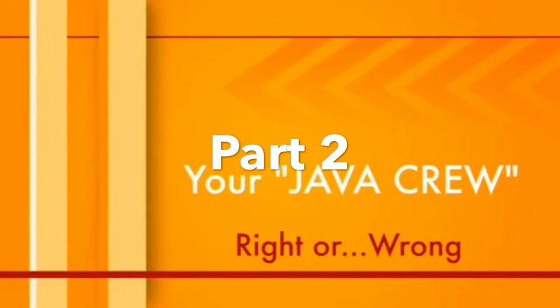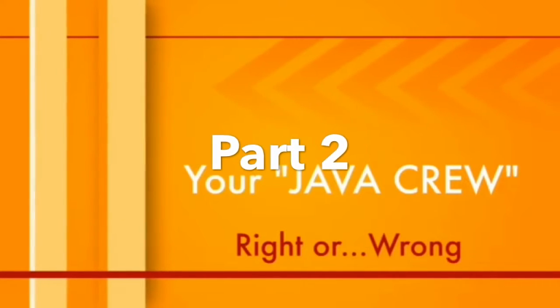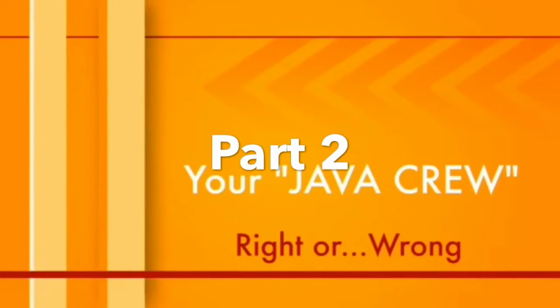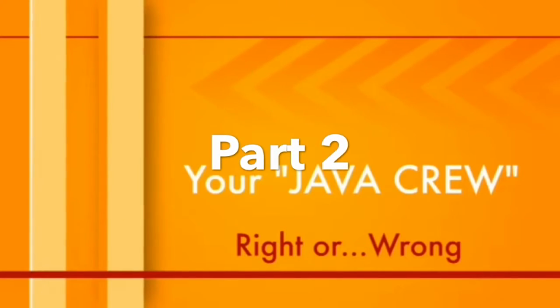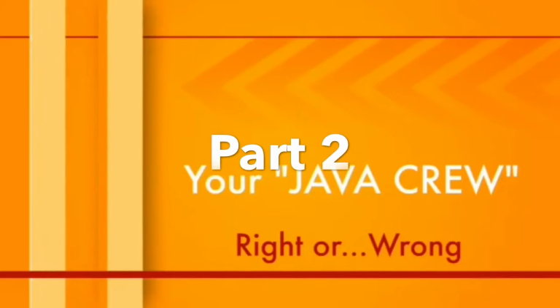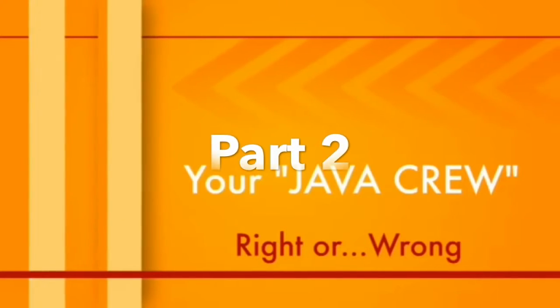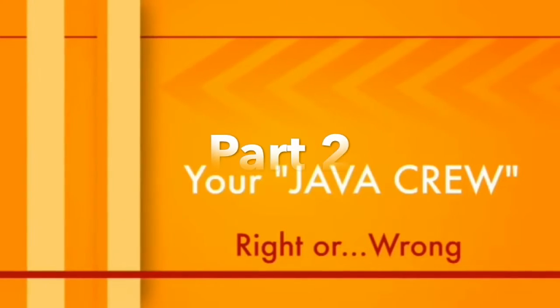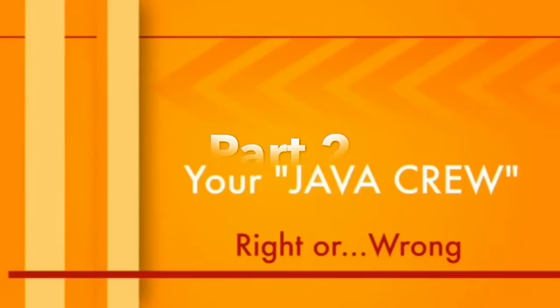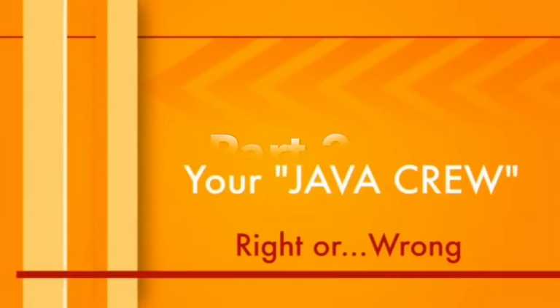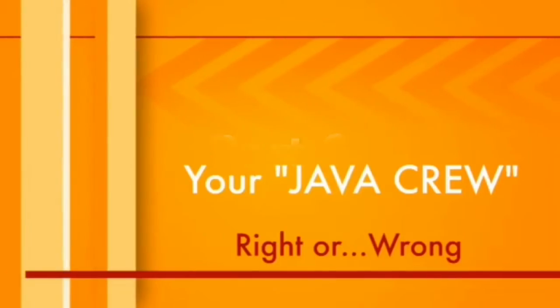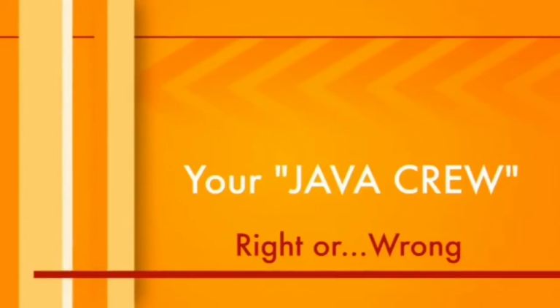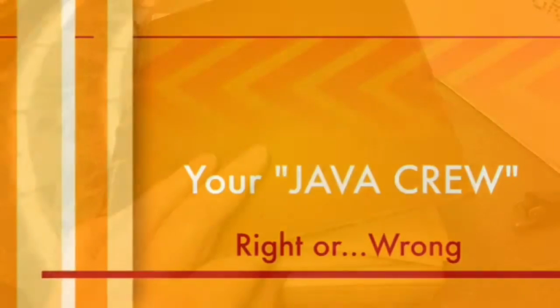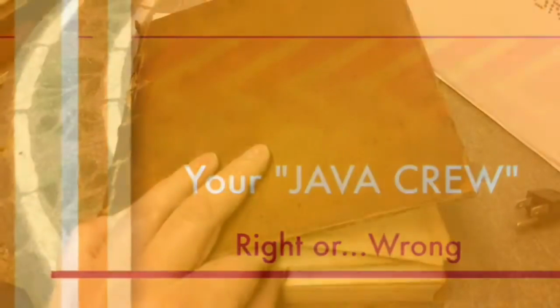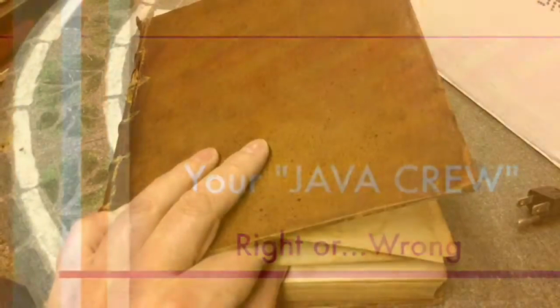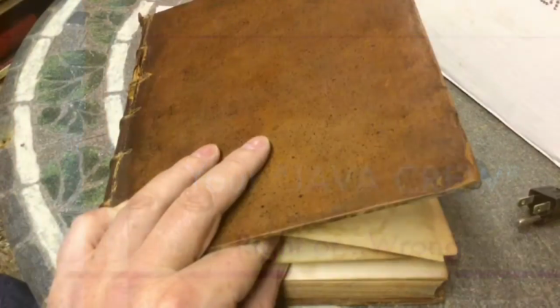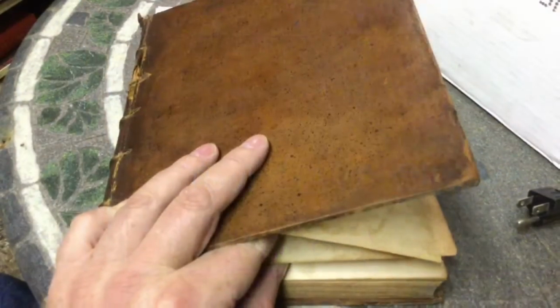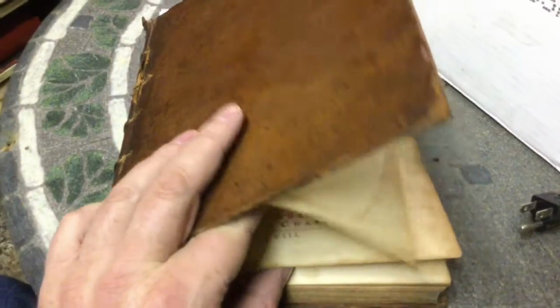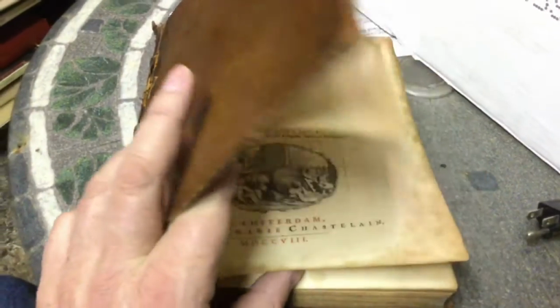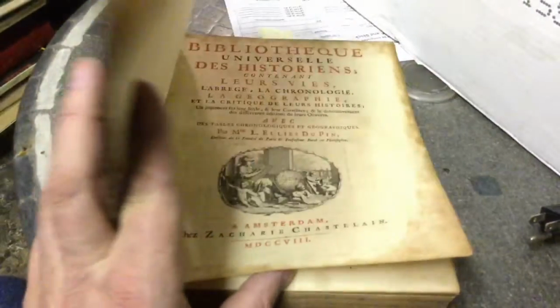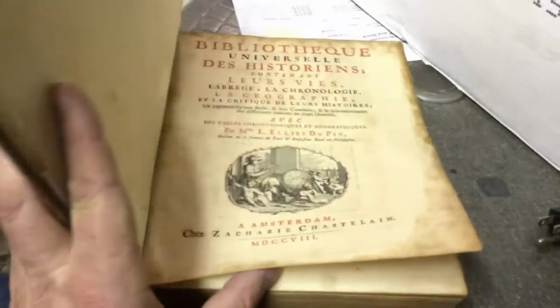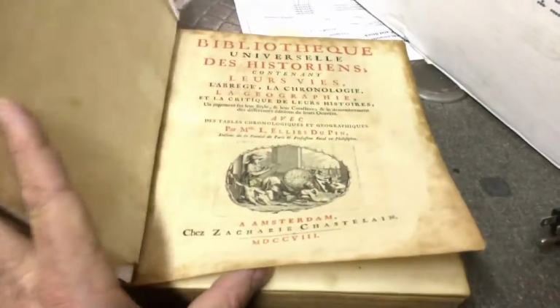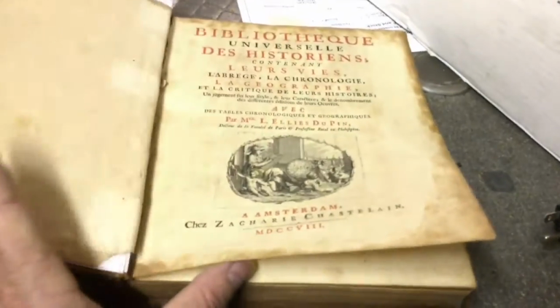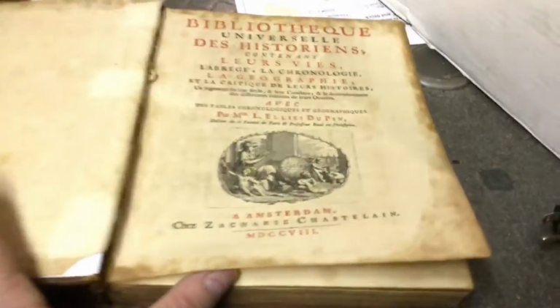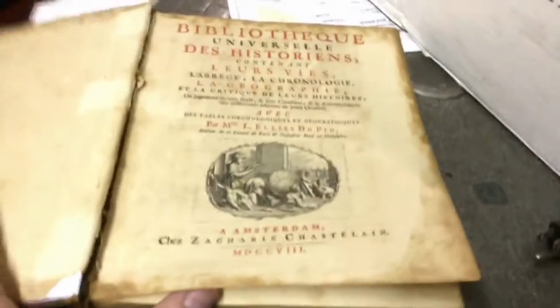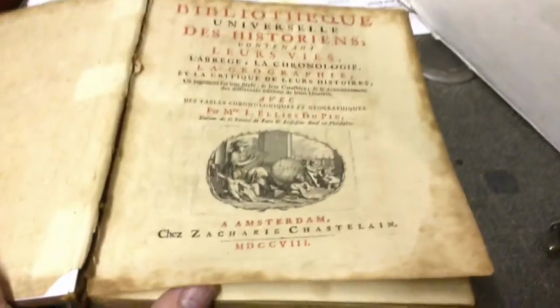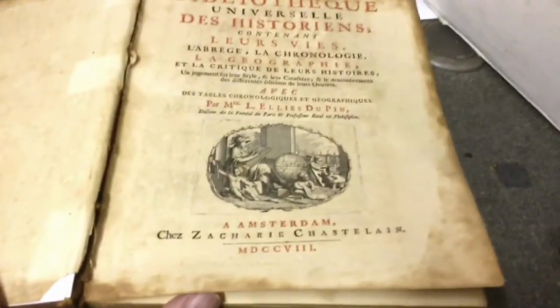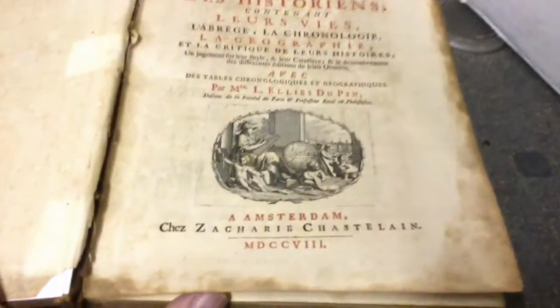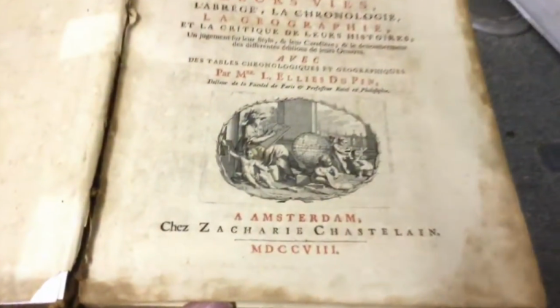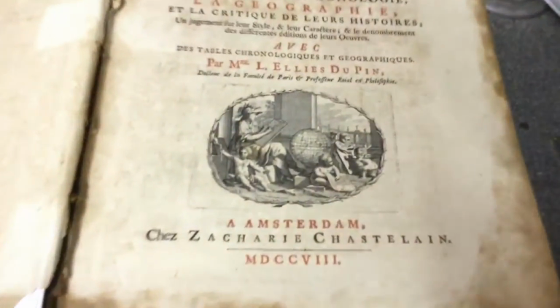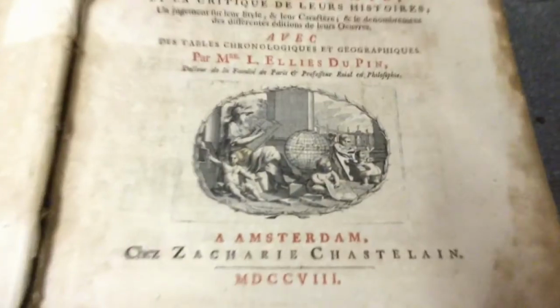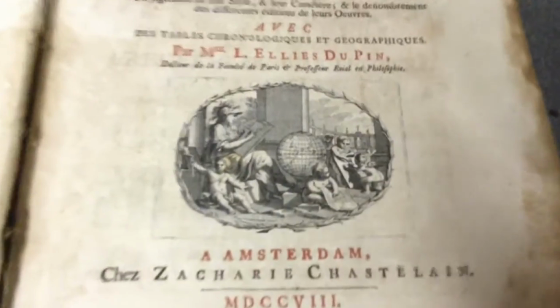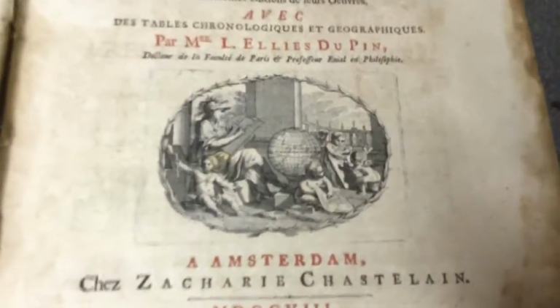Greetings and welcome back to JavaCrew for a fantastic look at some rare books, rare maps, and the very rare woodcuts they contain.